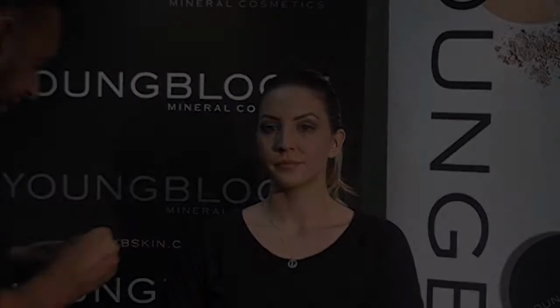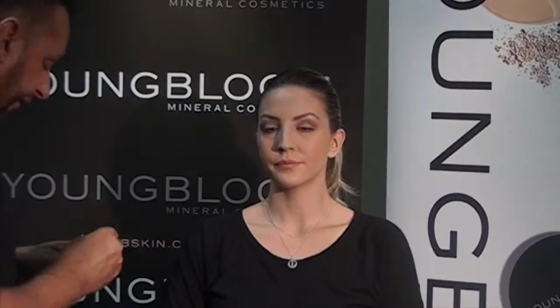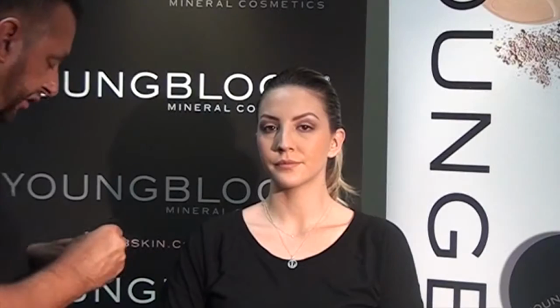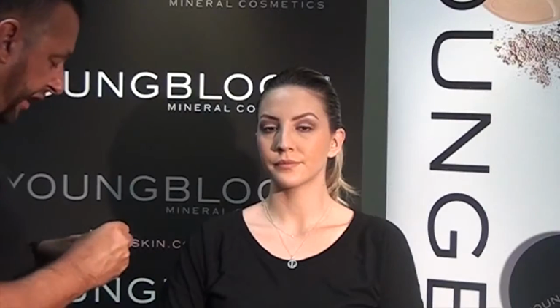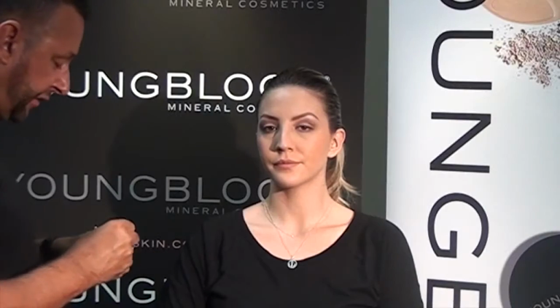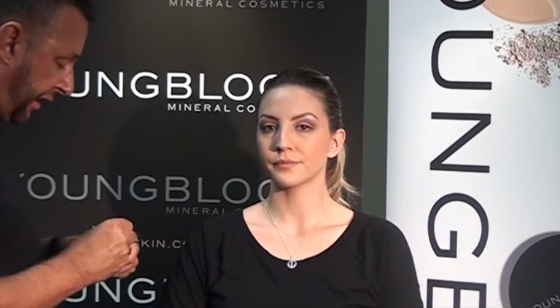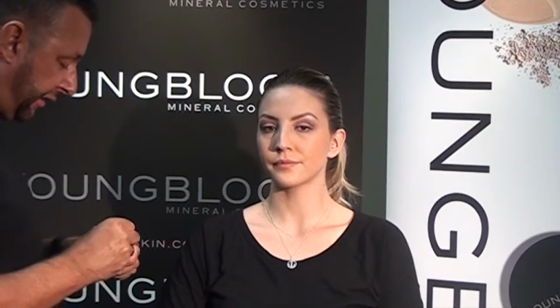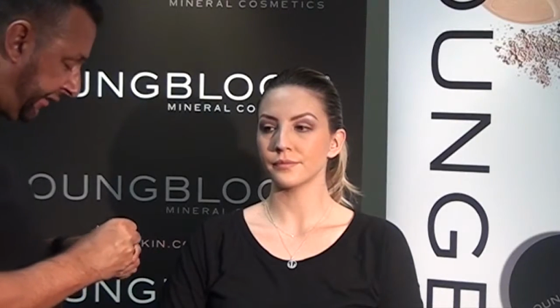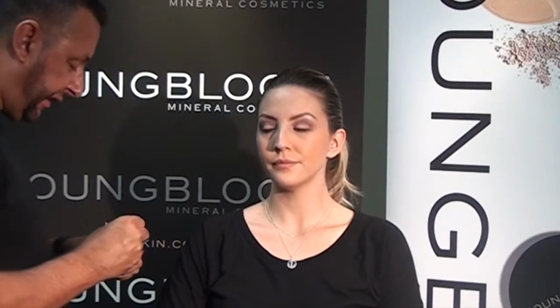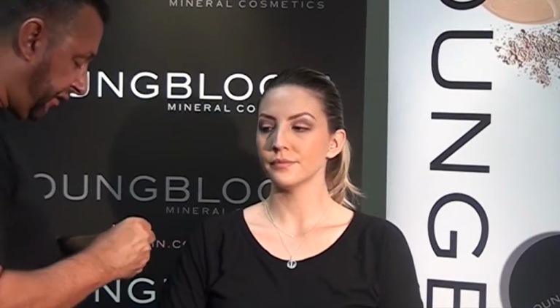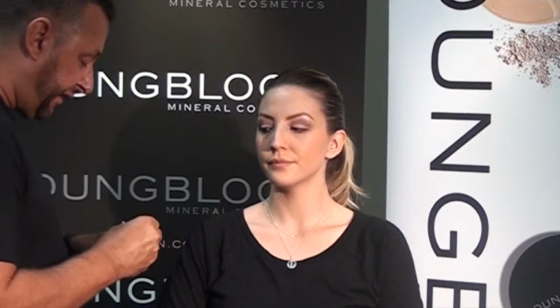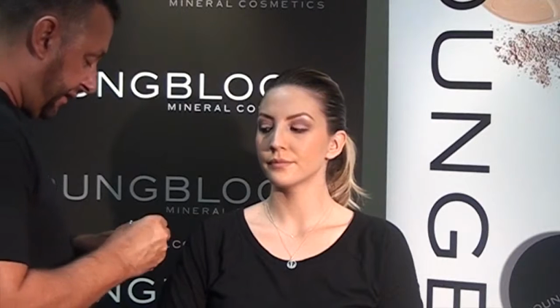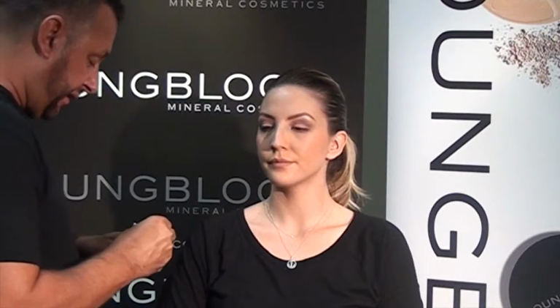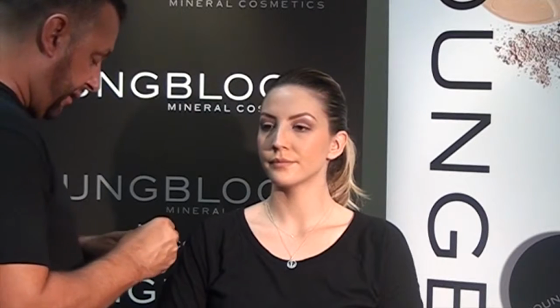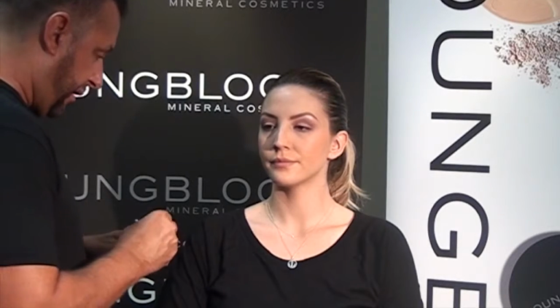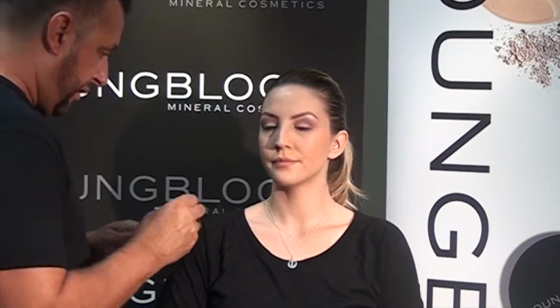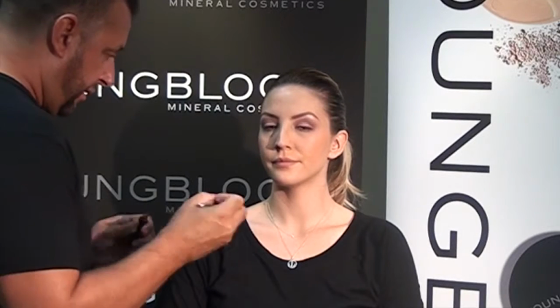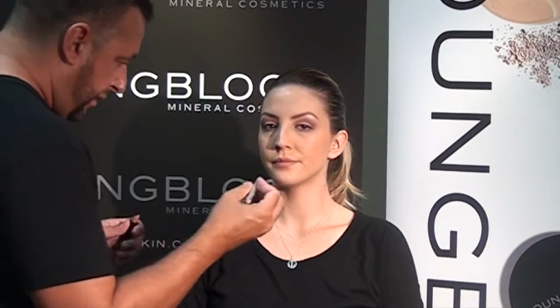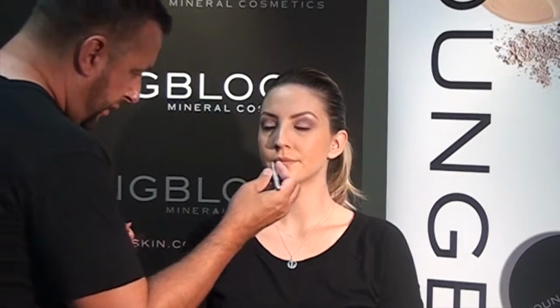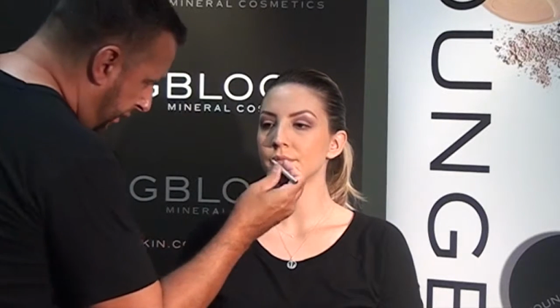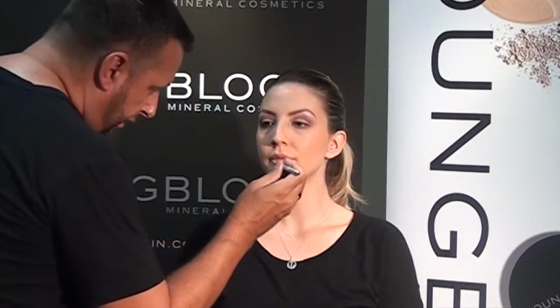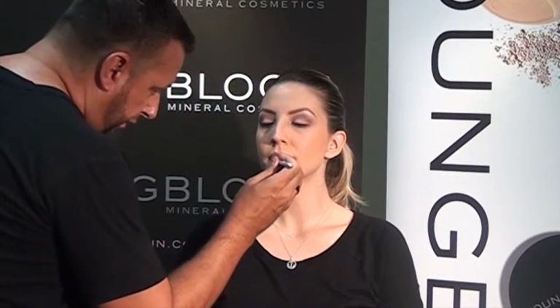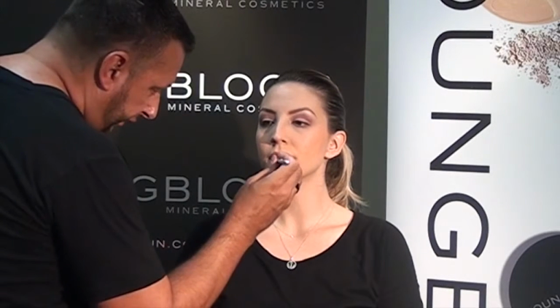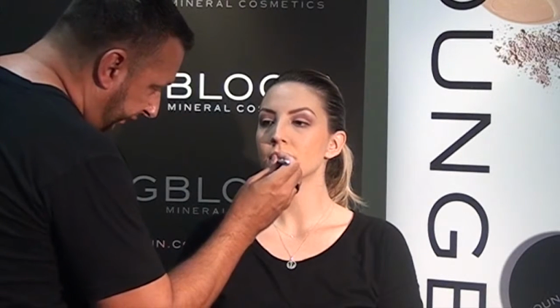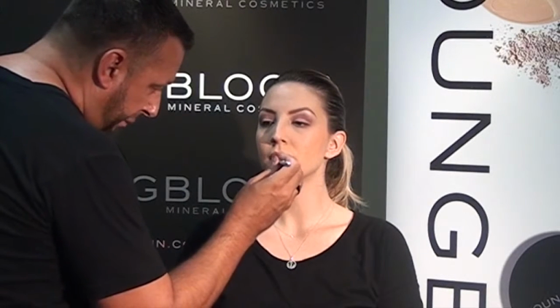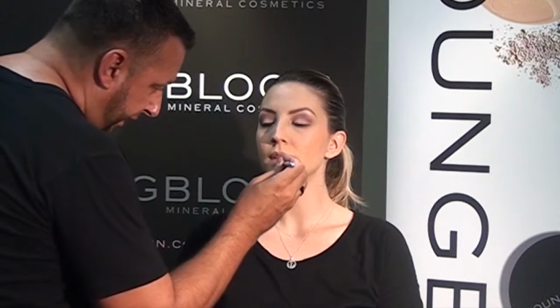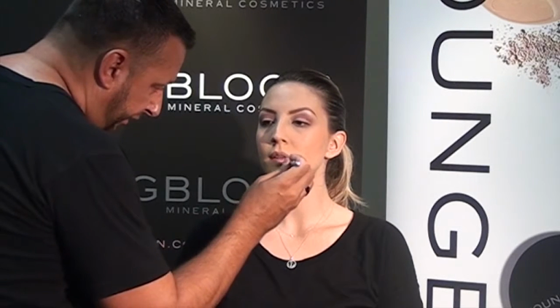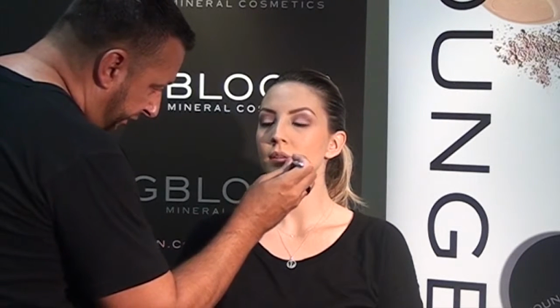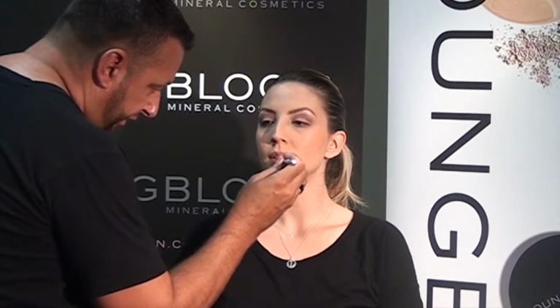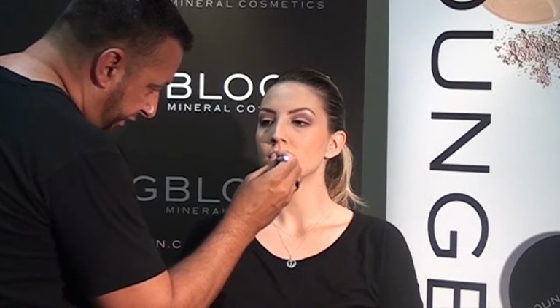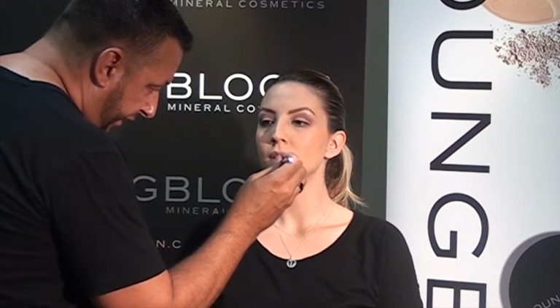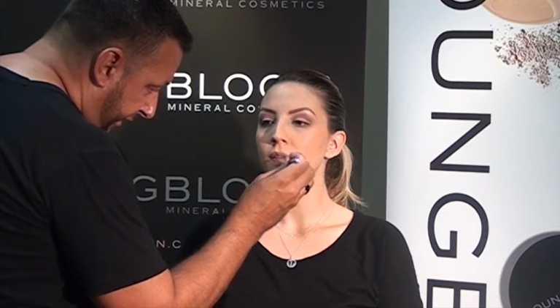Next, you'll add the color Secret, which is the paler of the greens.